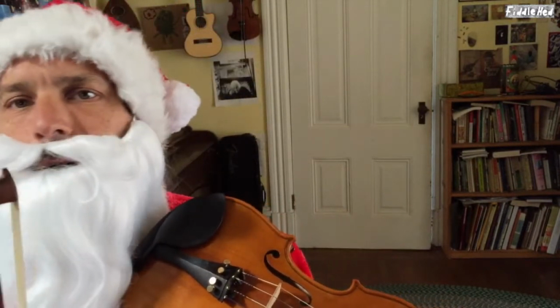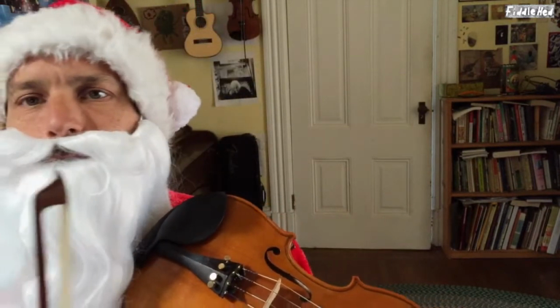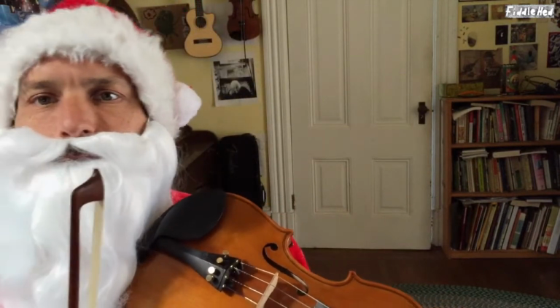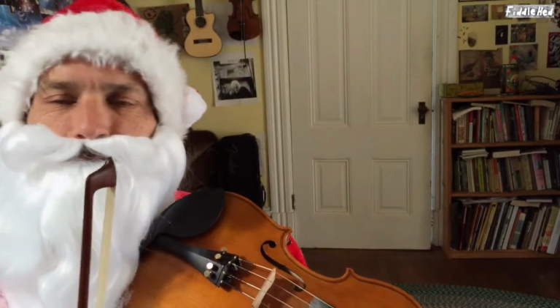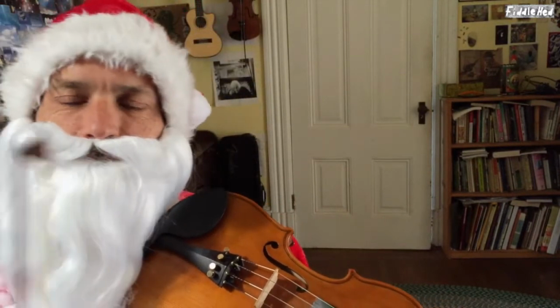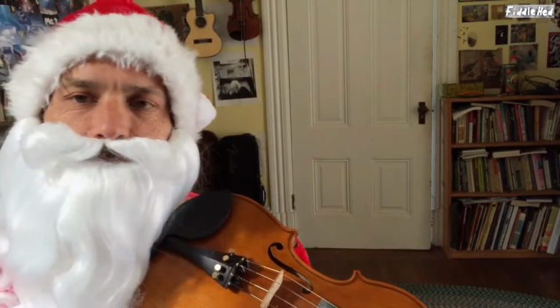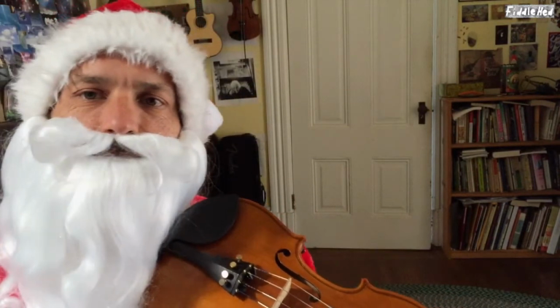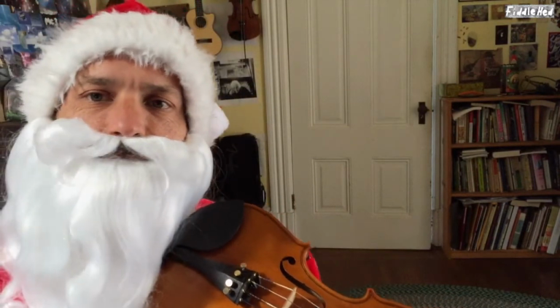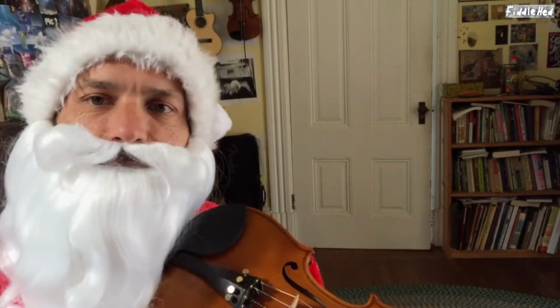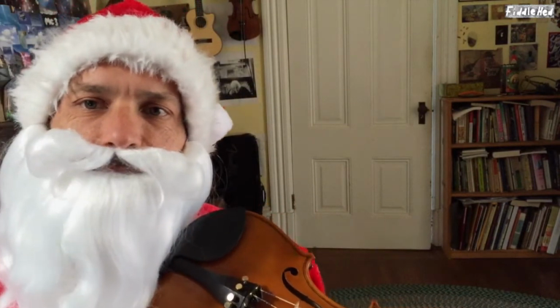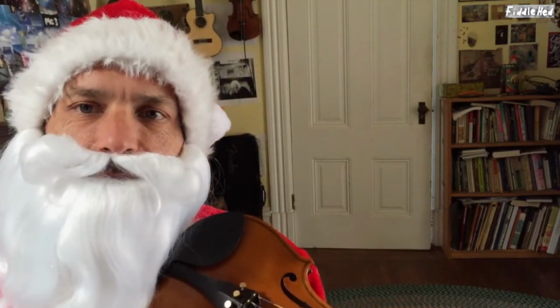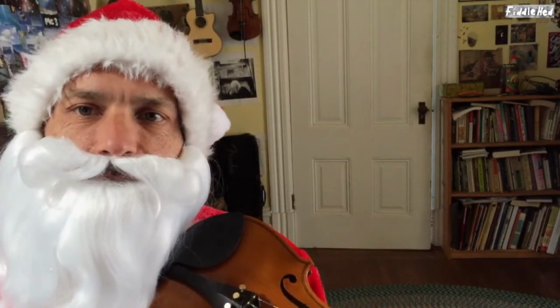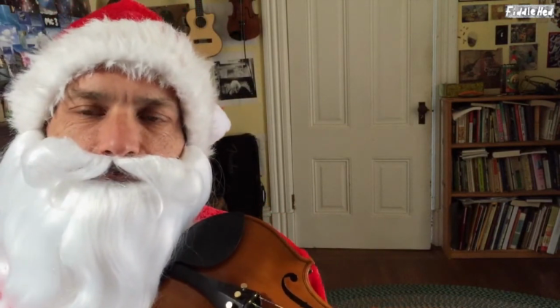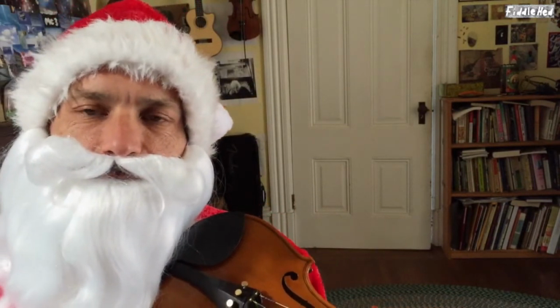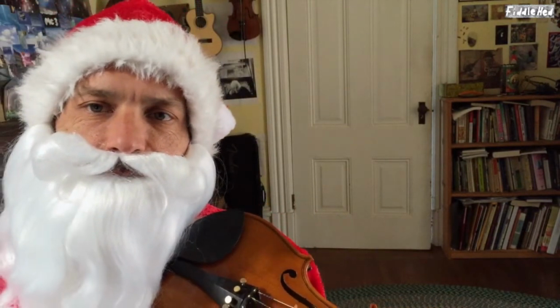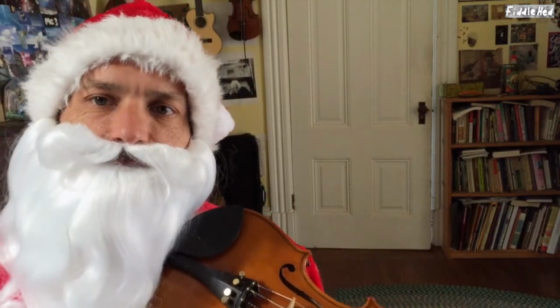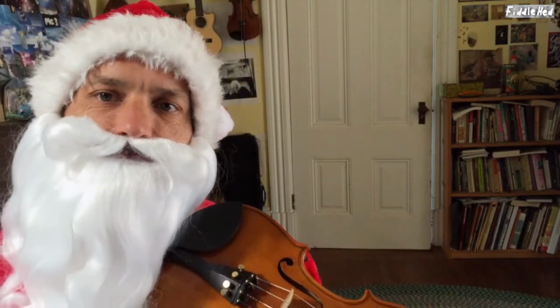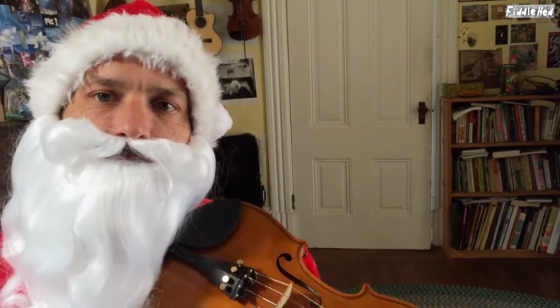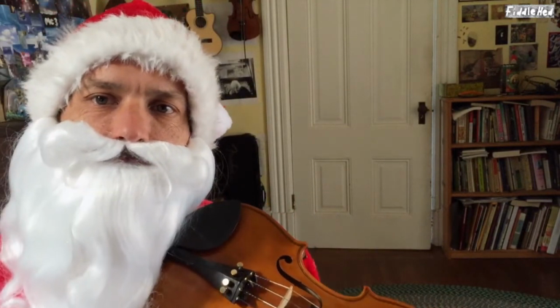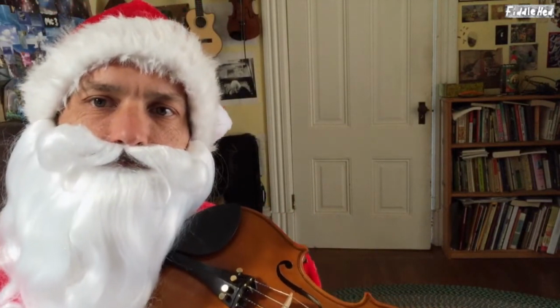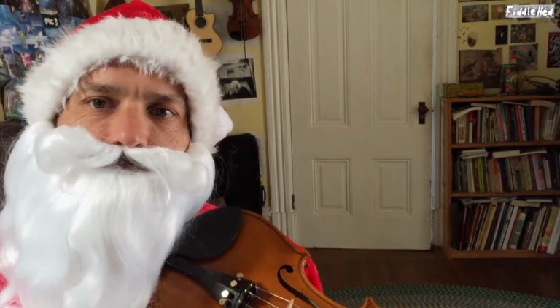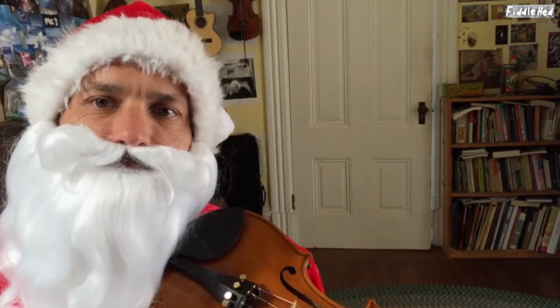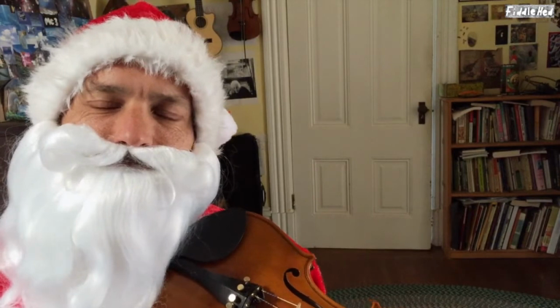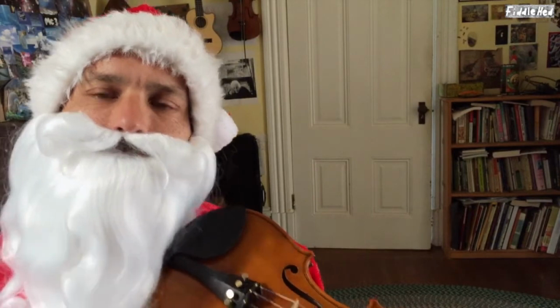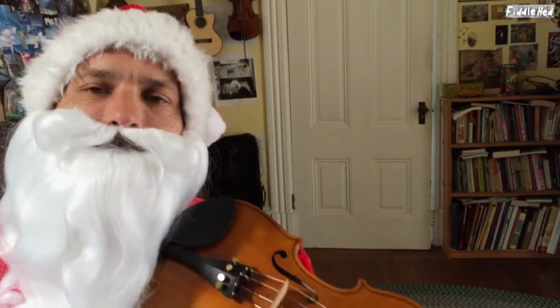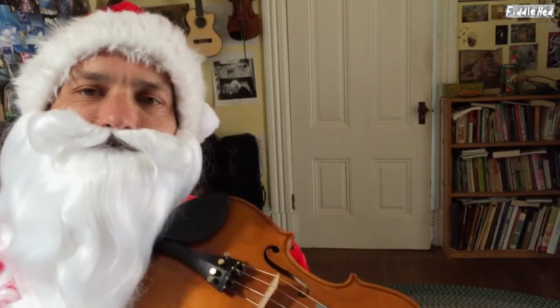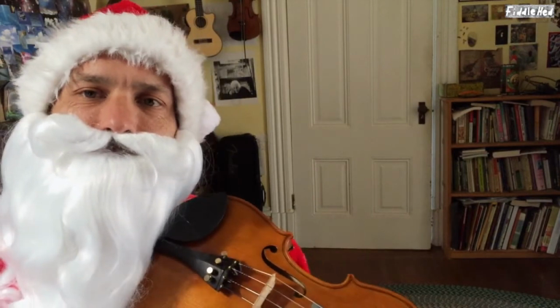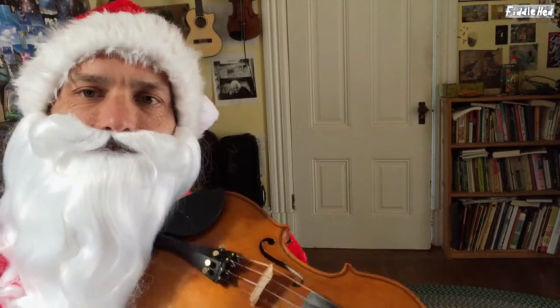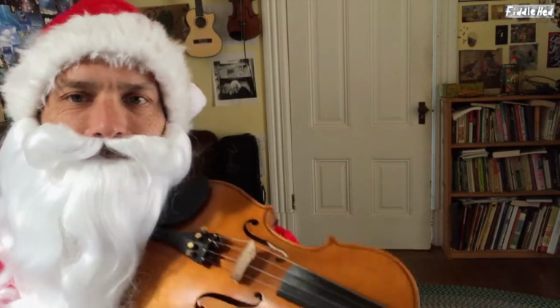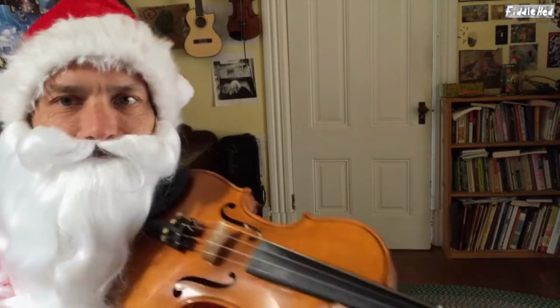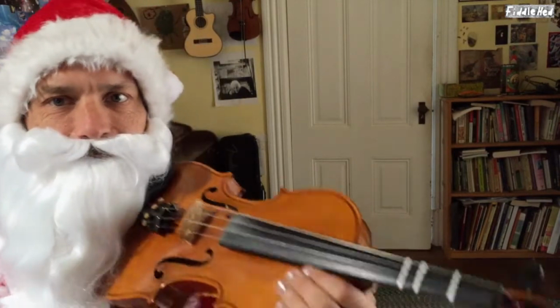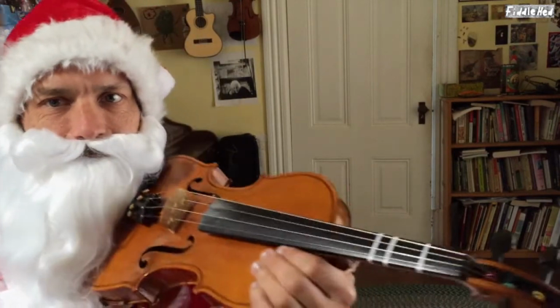I'm going to play the whole thing, and then I'll show it to you step by step after that.